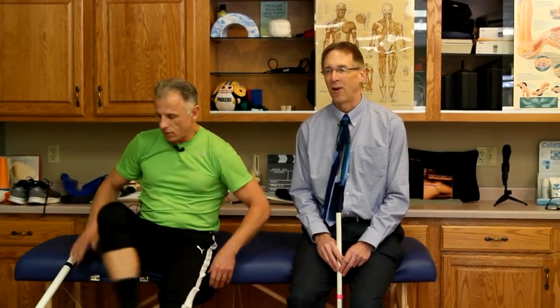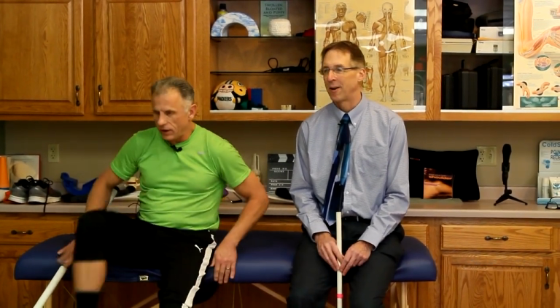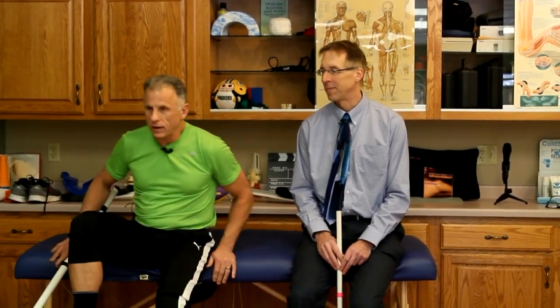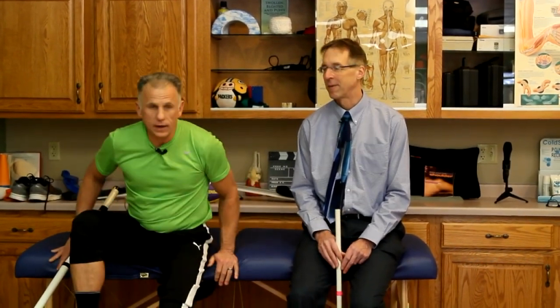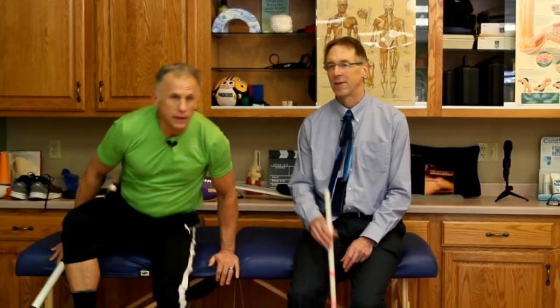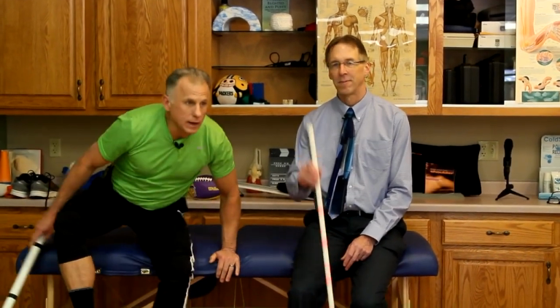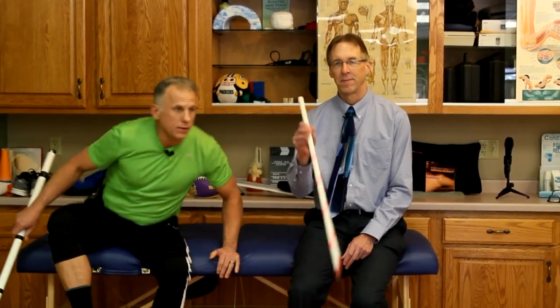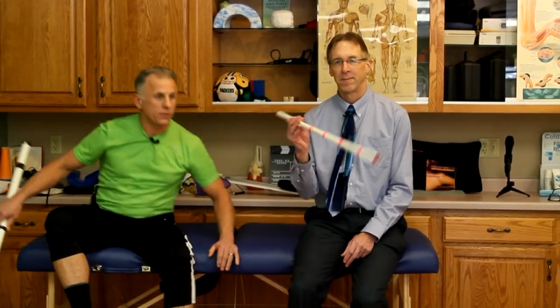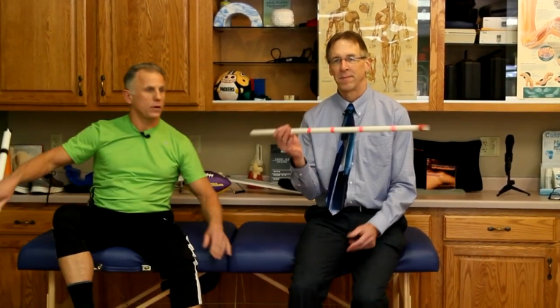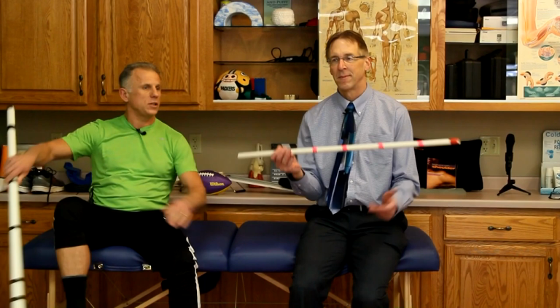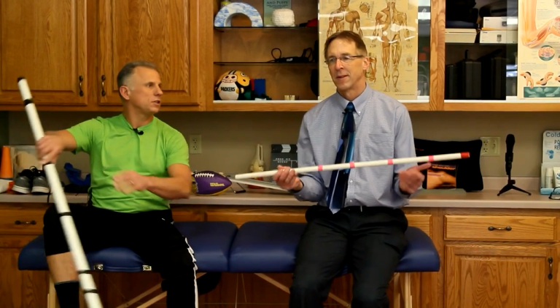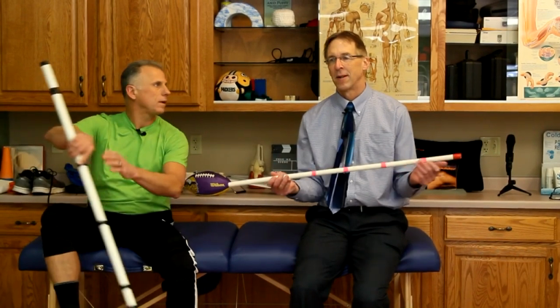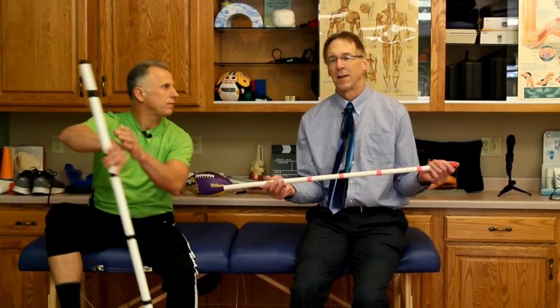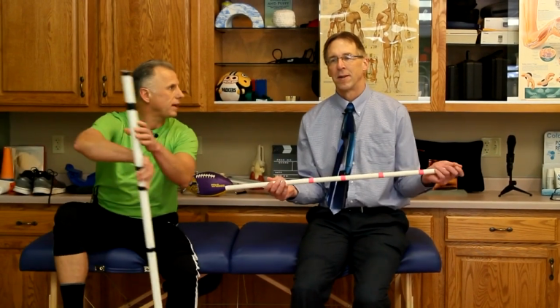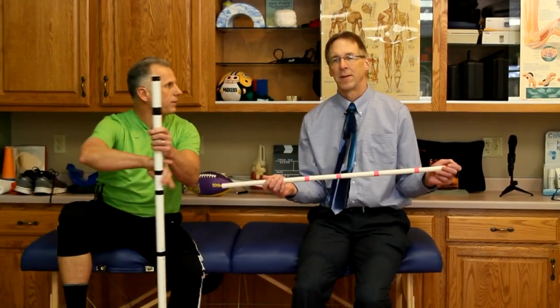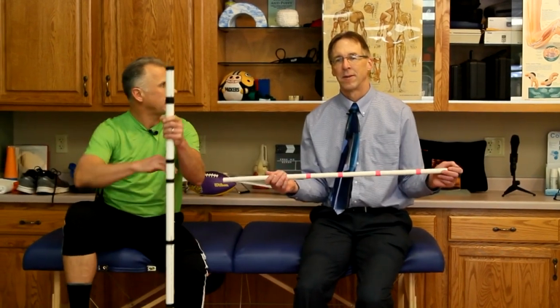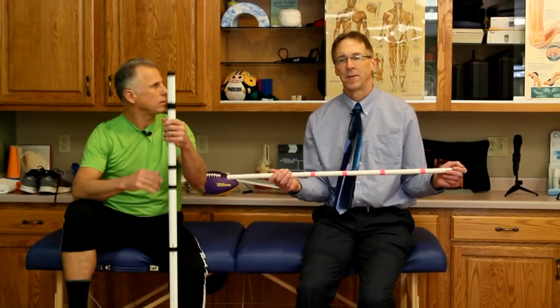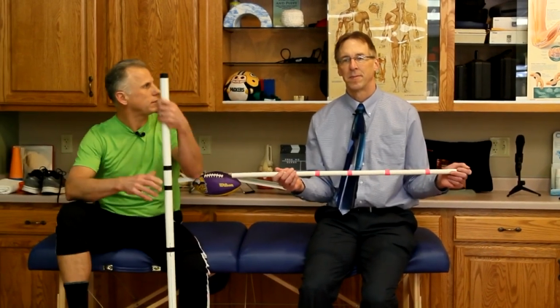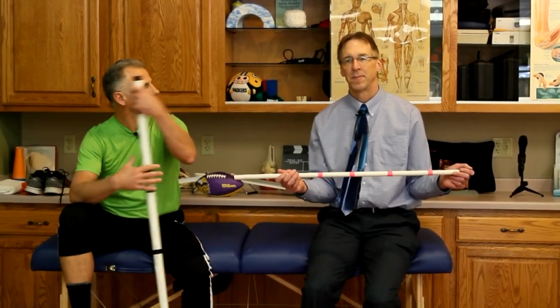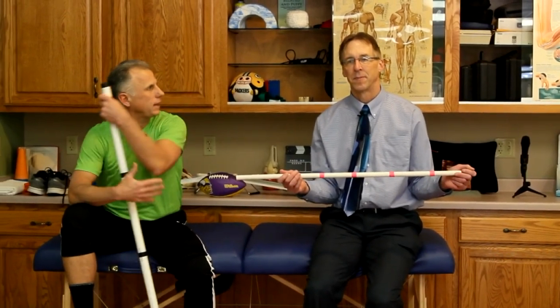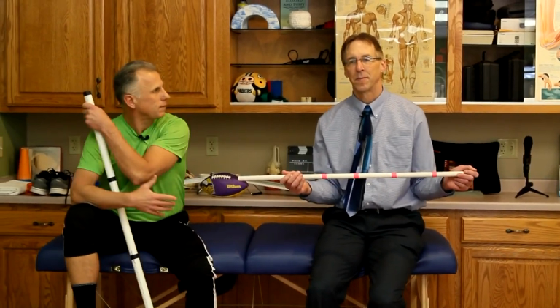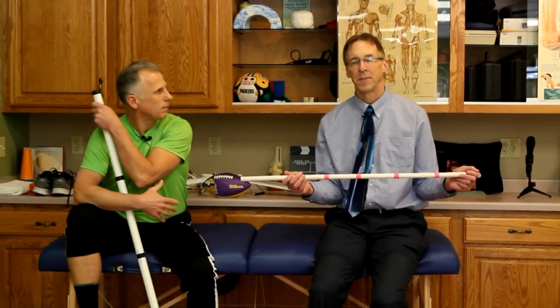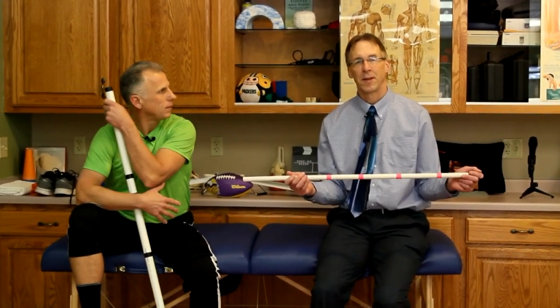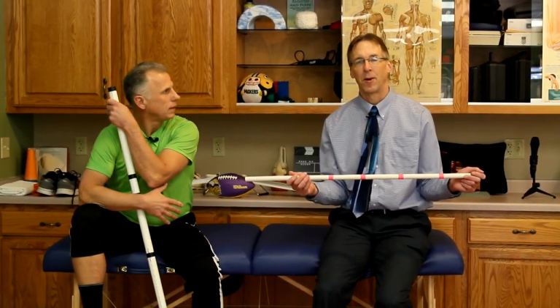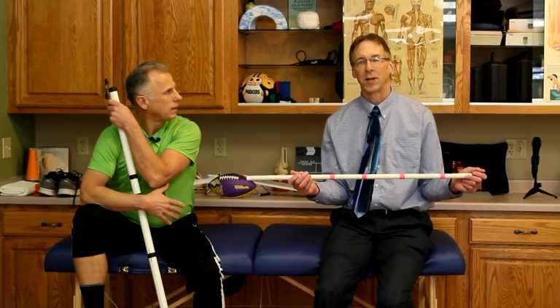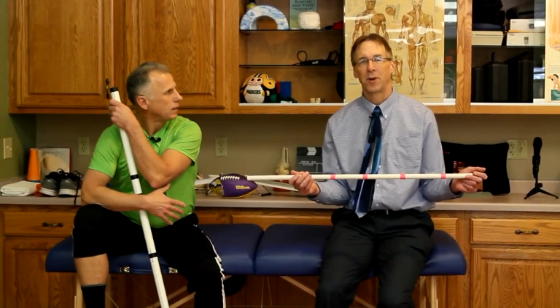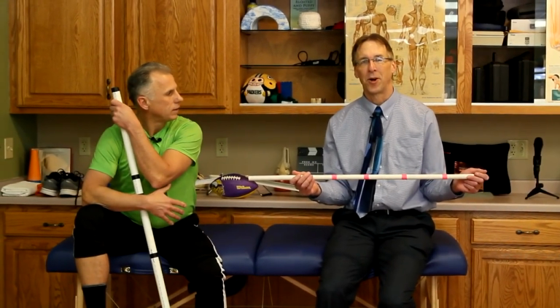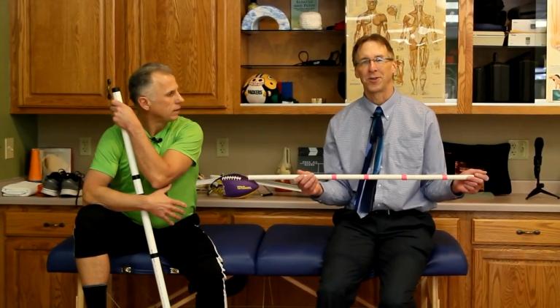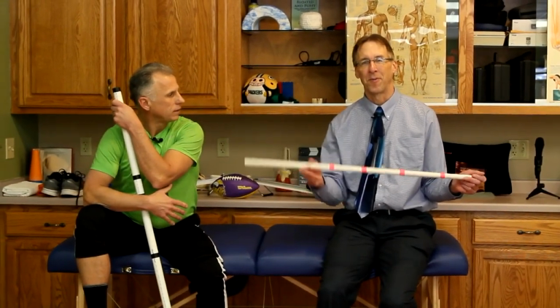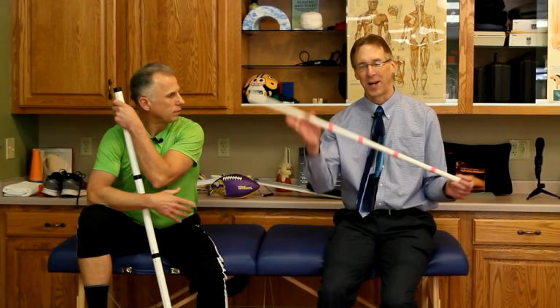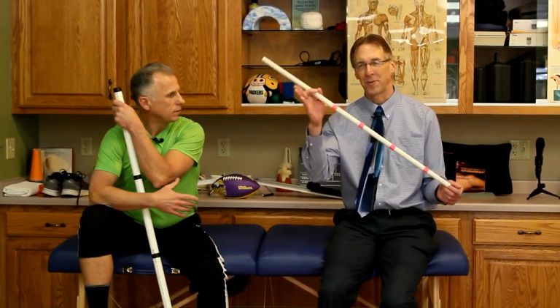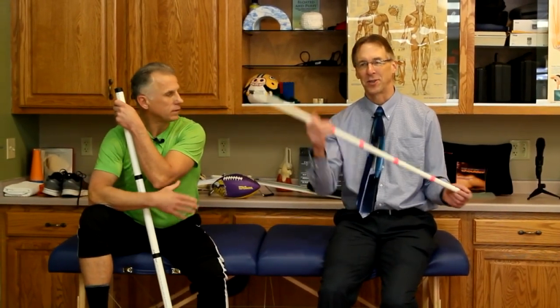Any other further questions about flat feet? We covered it all. Thanks for watching.